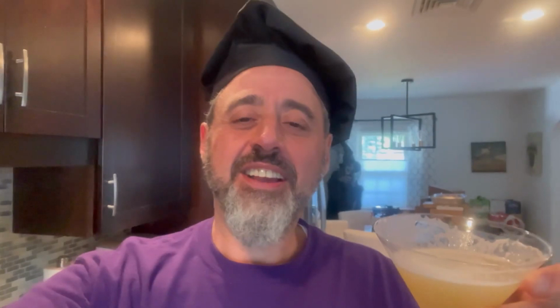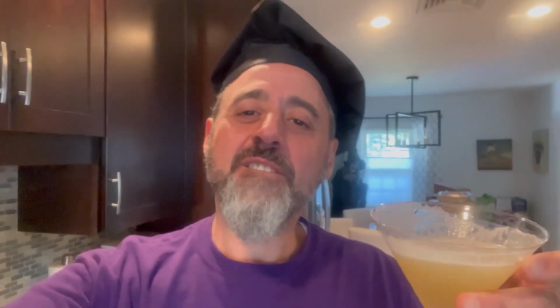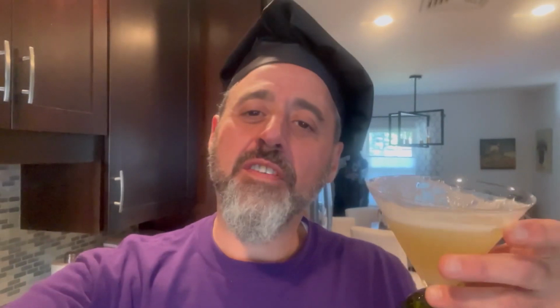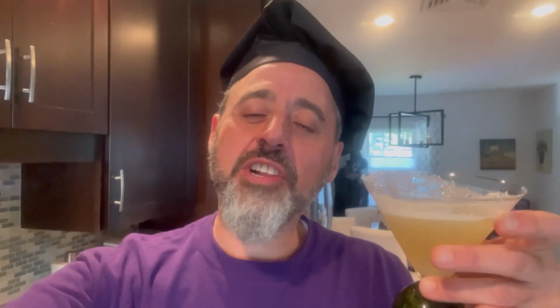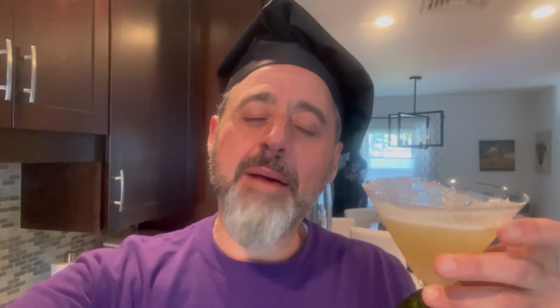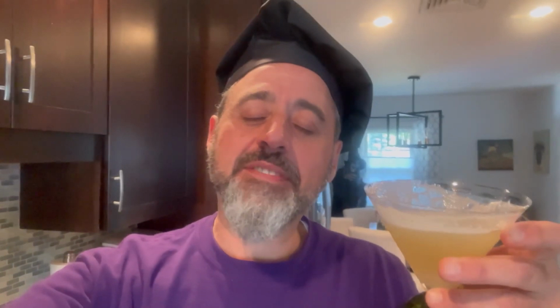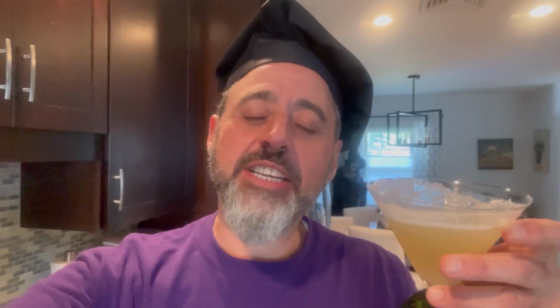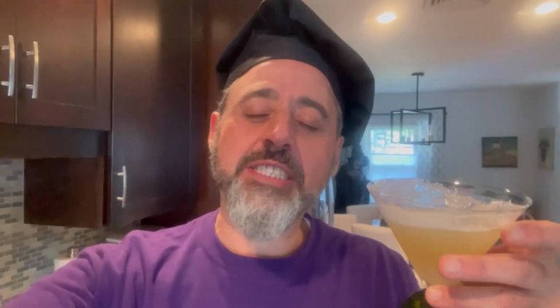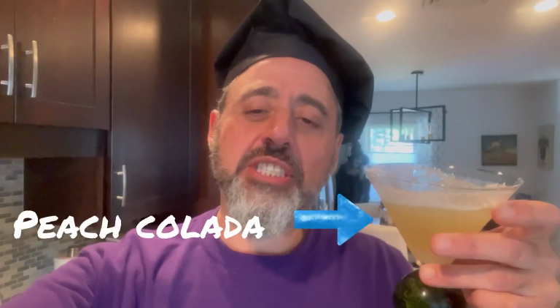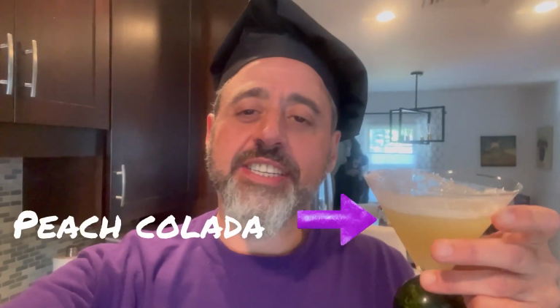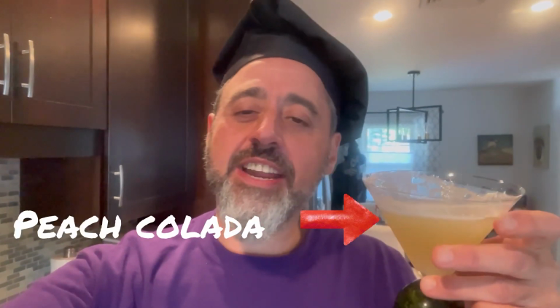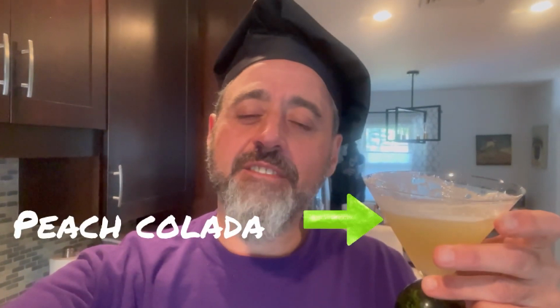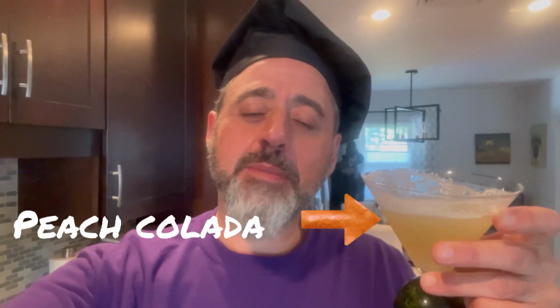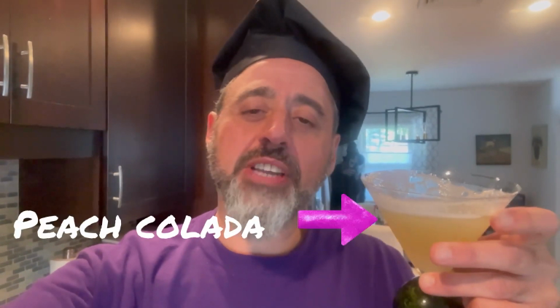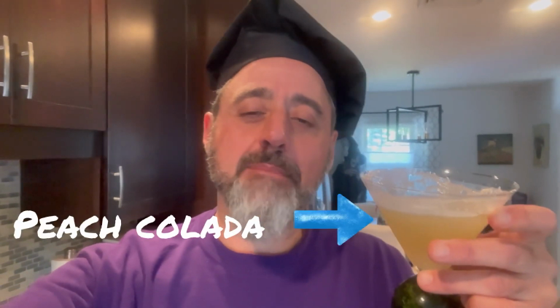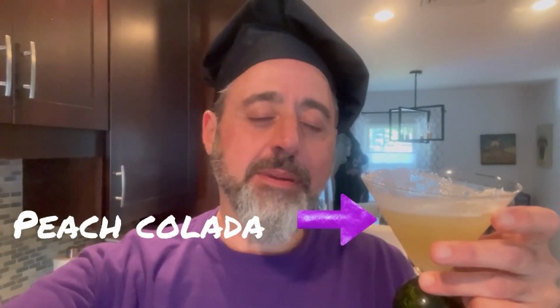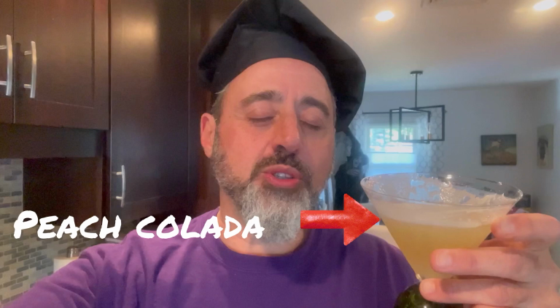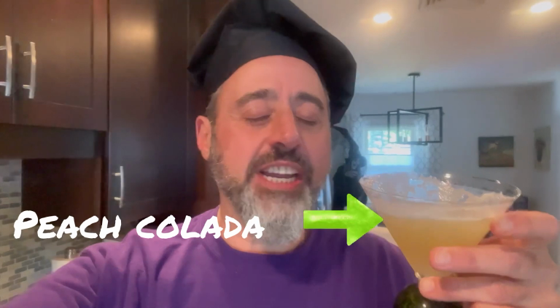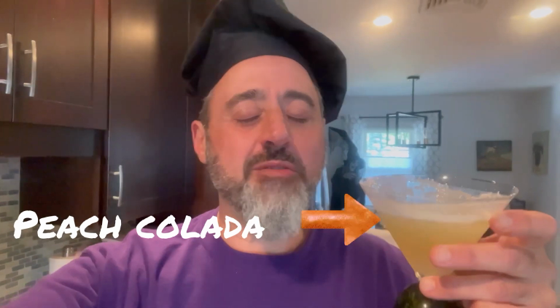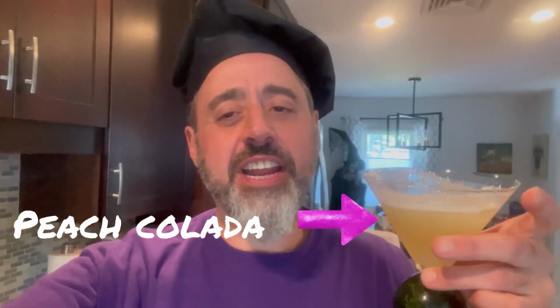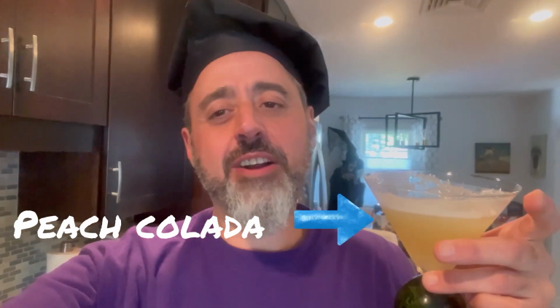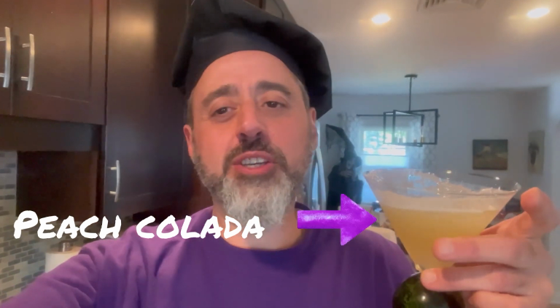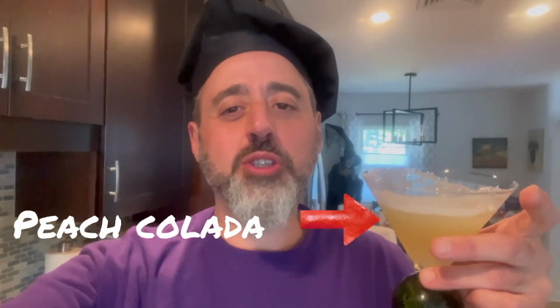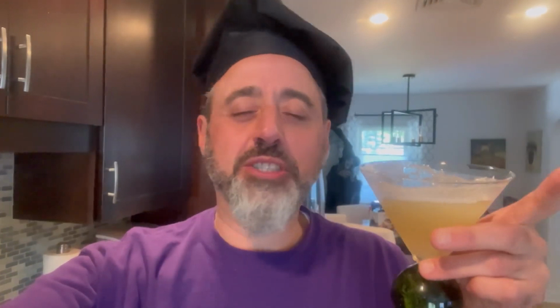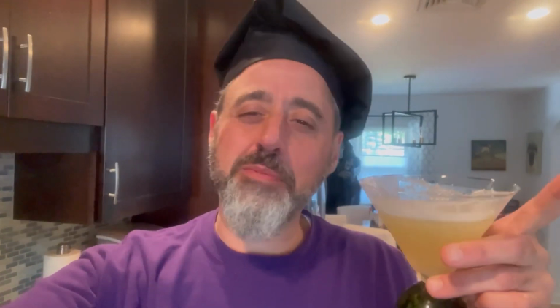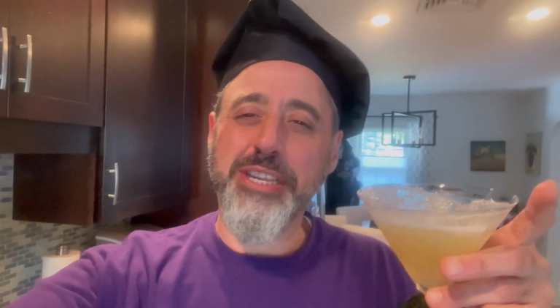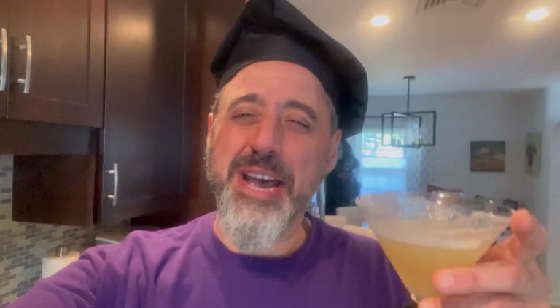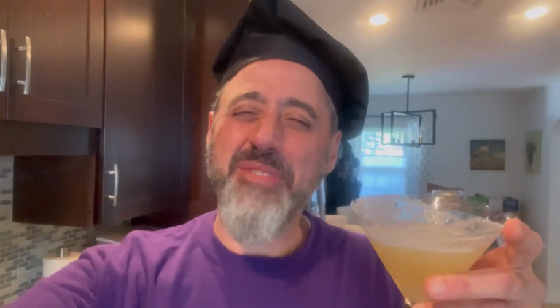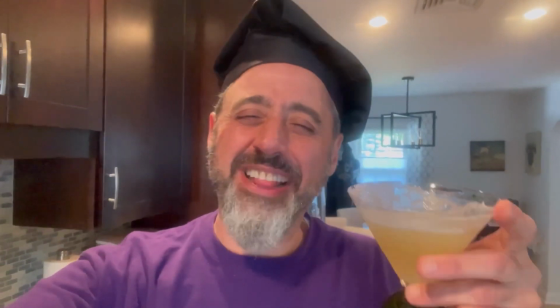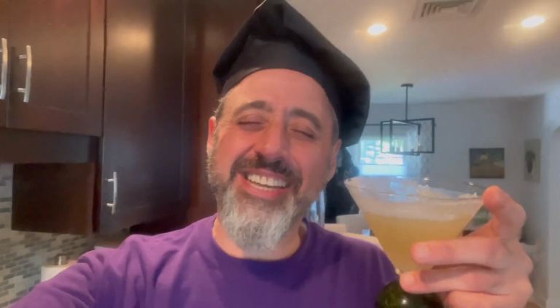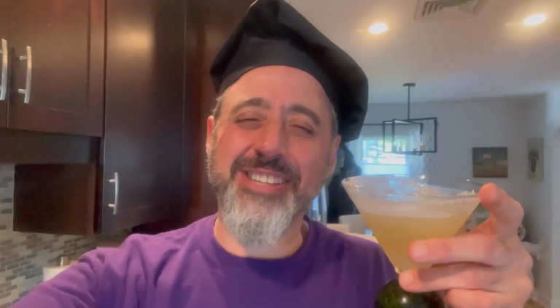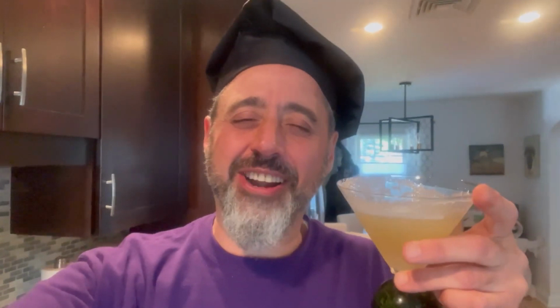For a full copy of today's recipe, check us out on Facebook at Poppy's Cucina or right here on YouTube under the Community tab. All right, let's get started.